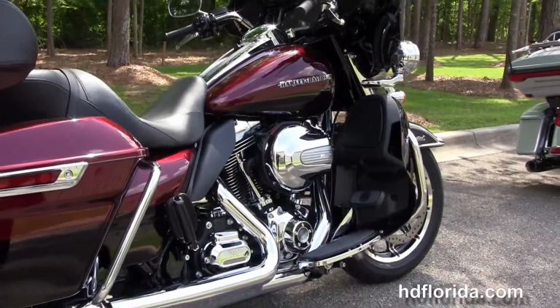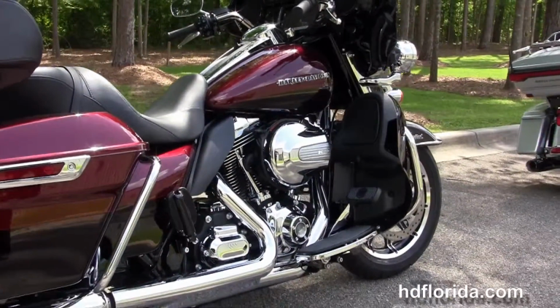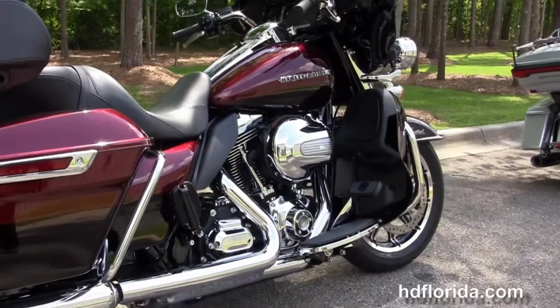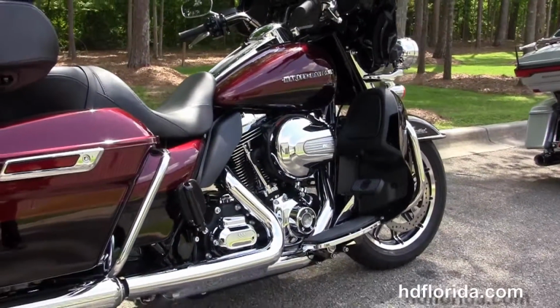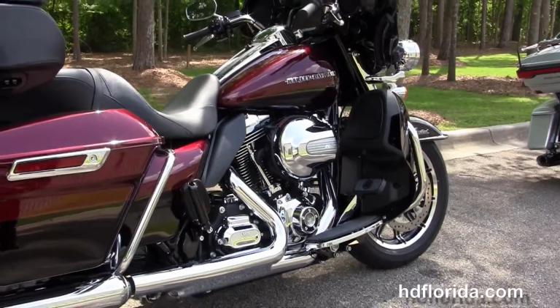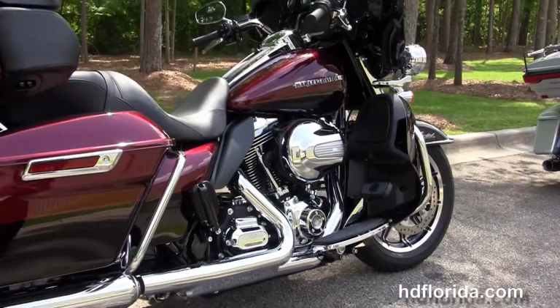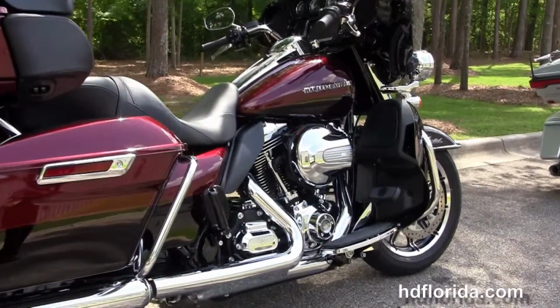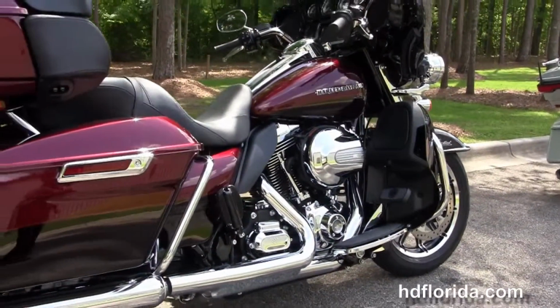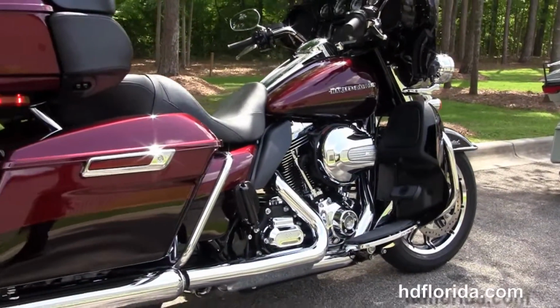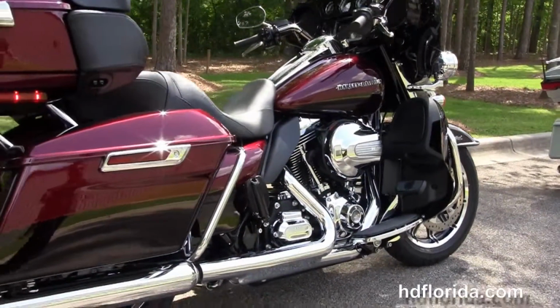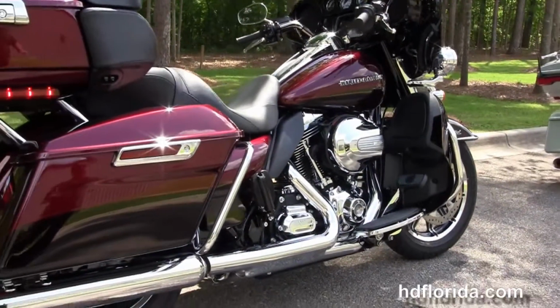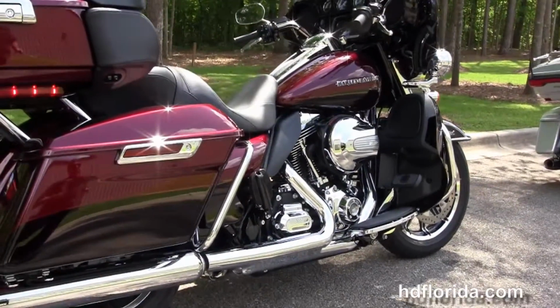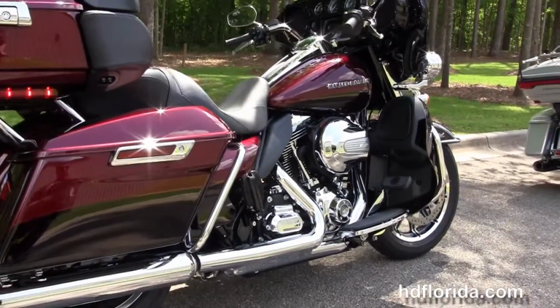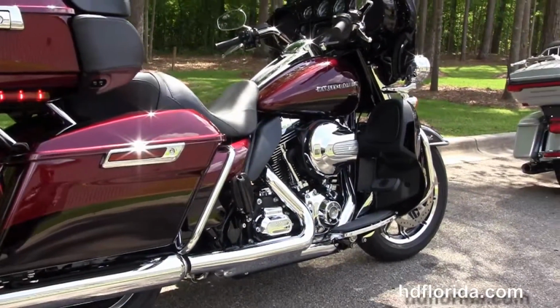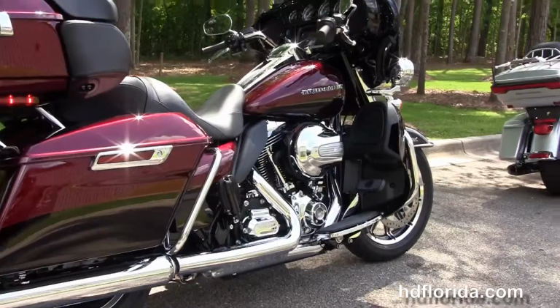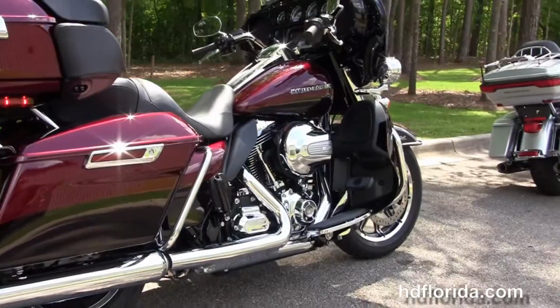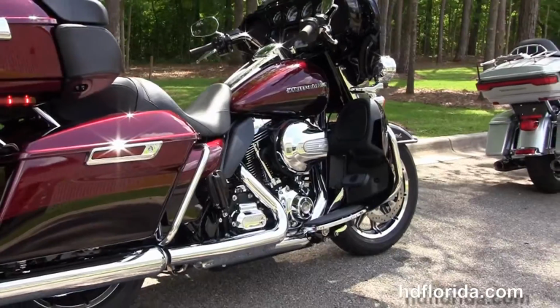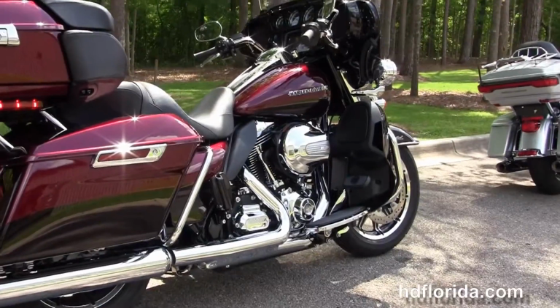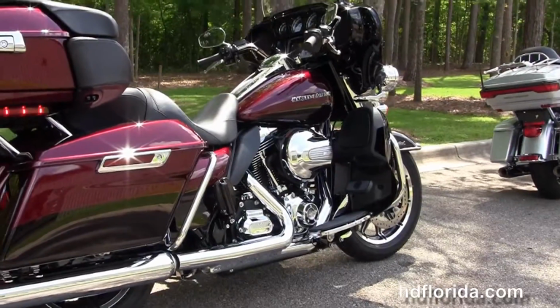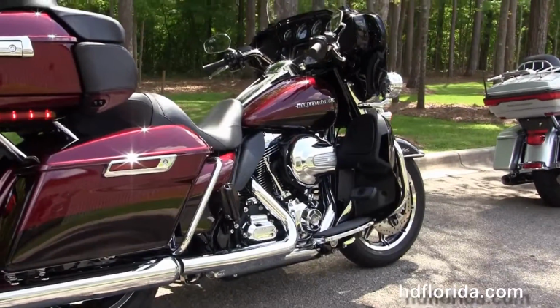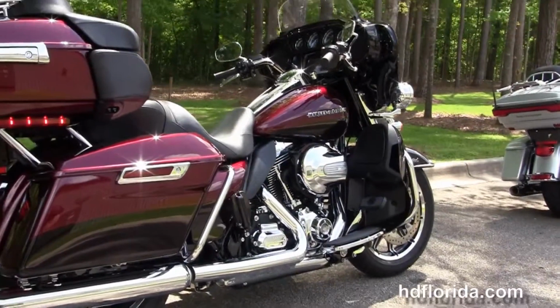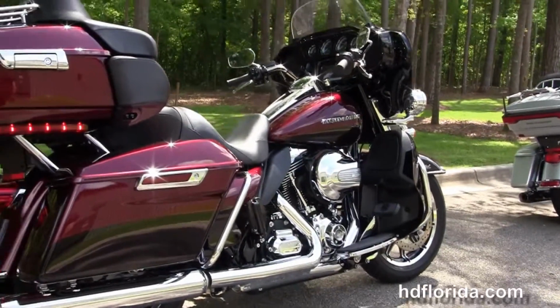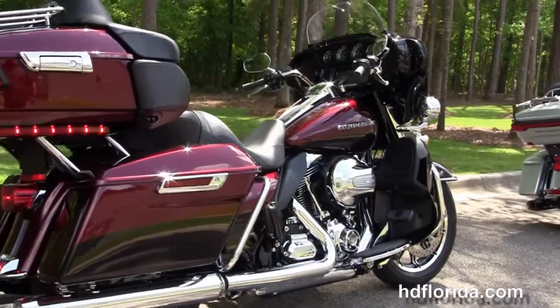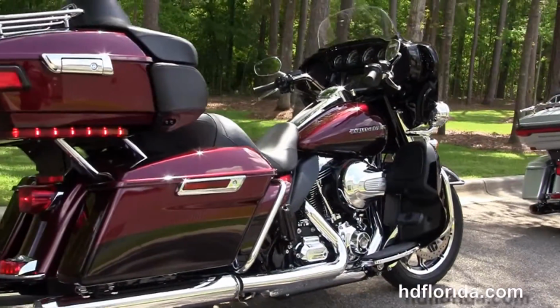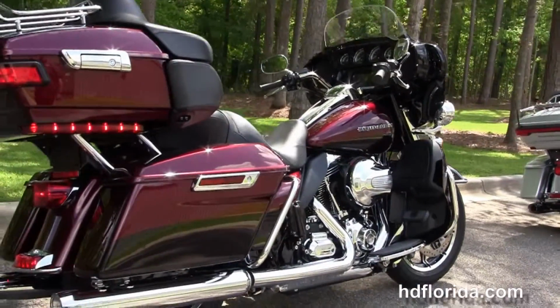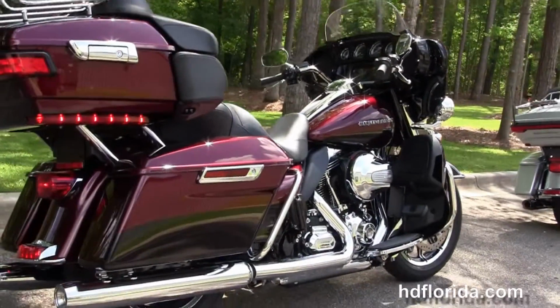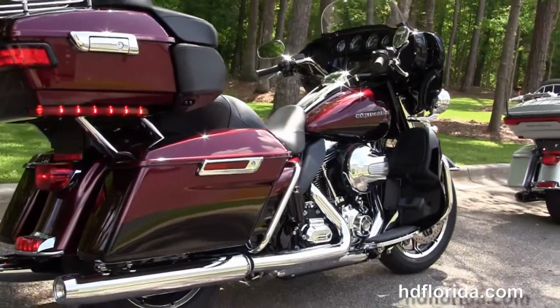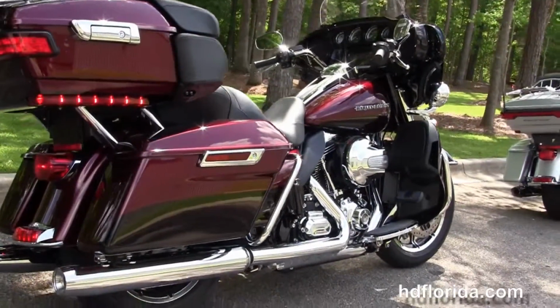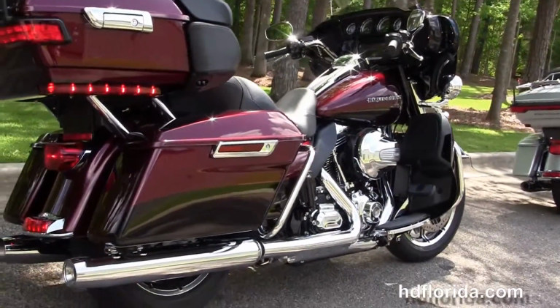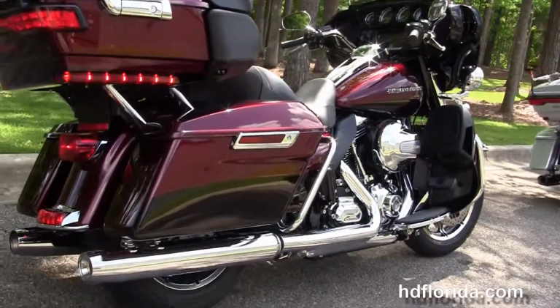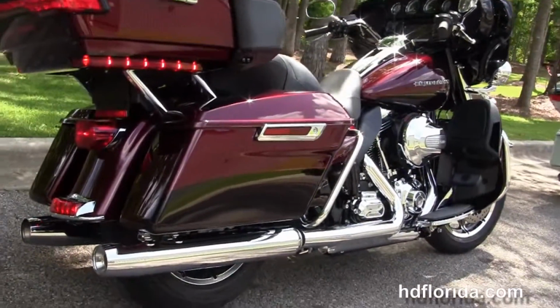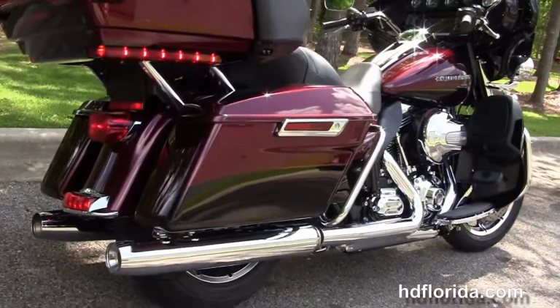We move back to the color-match lower fairings that house the radiators and the fans for the twin-cooled high-output 103 cubic inch Twin Cam engine.